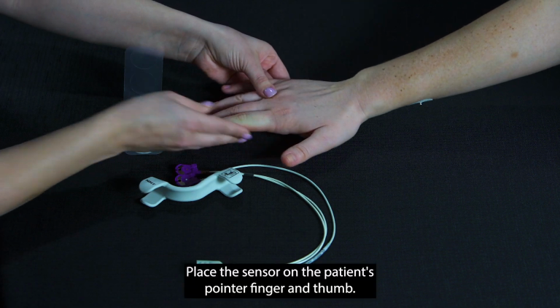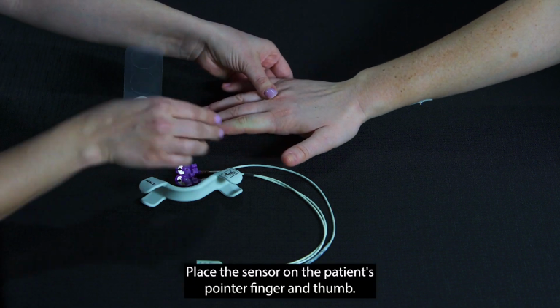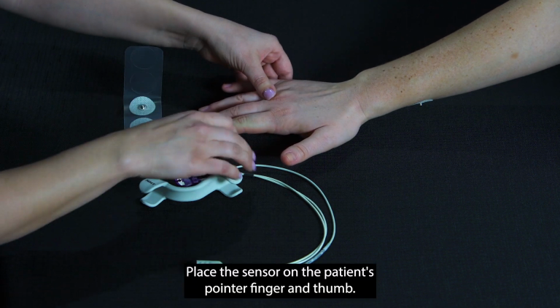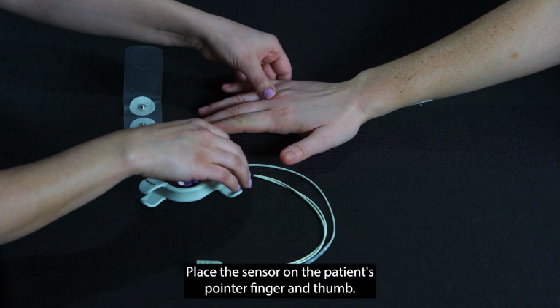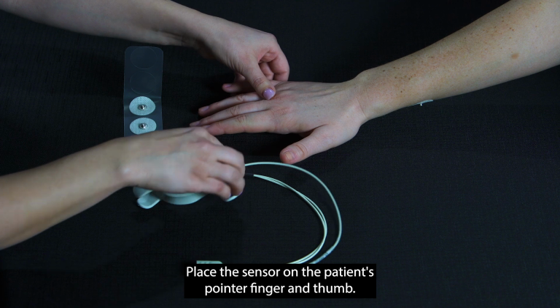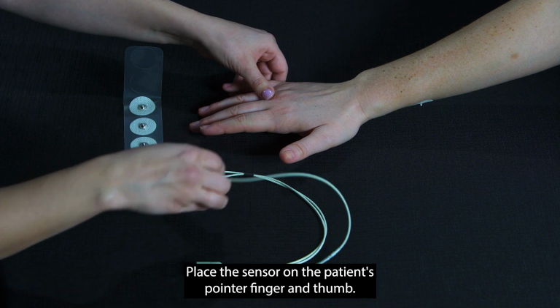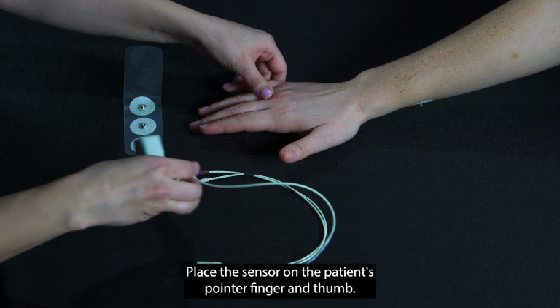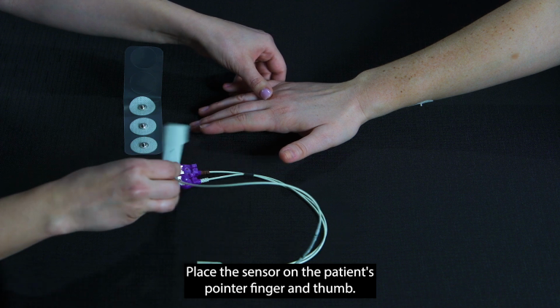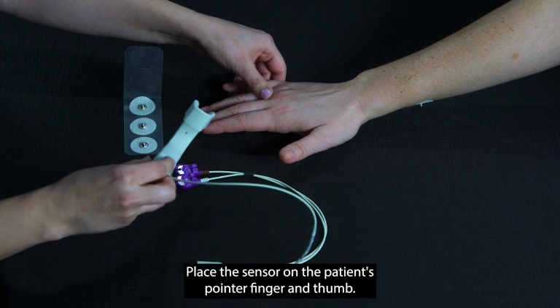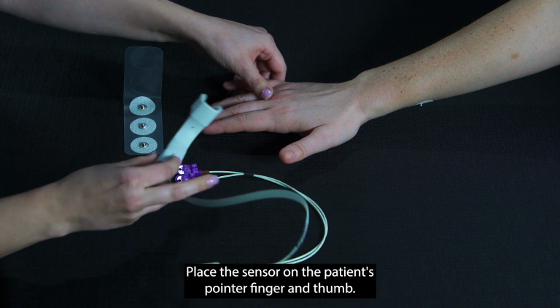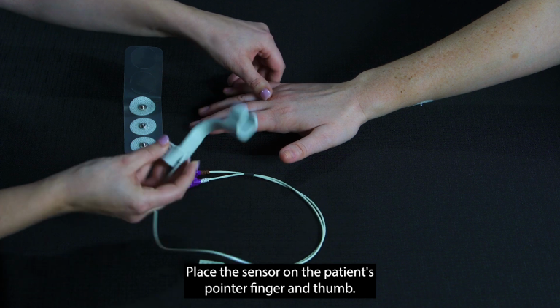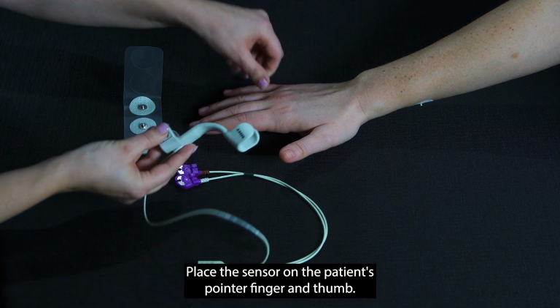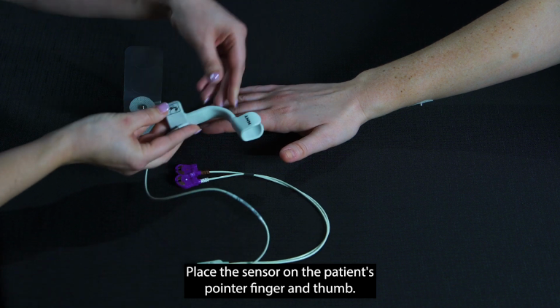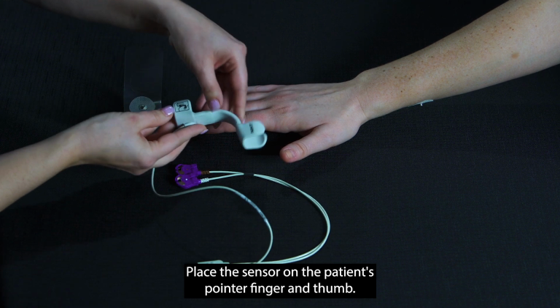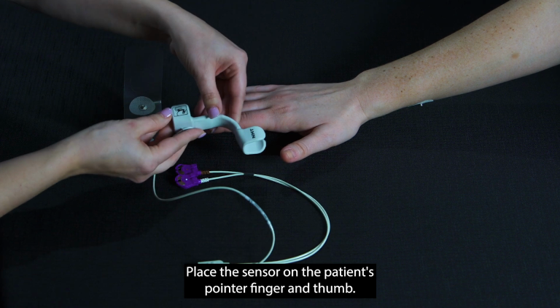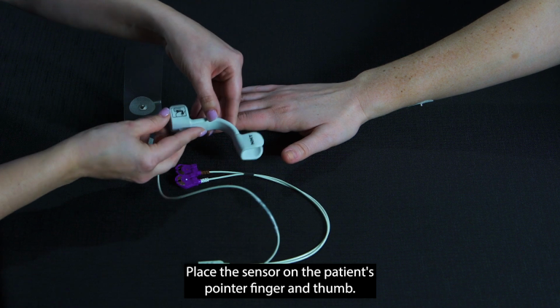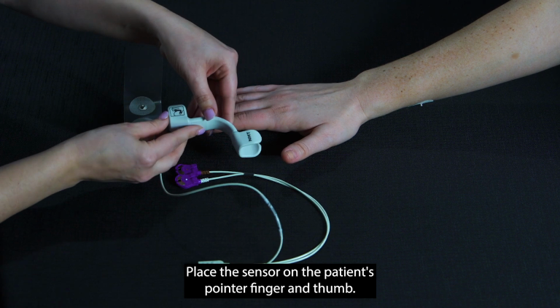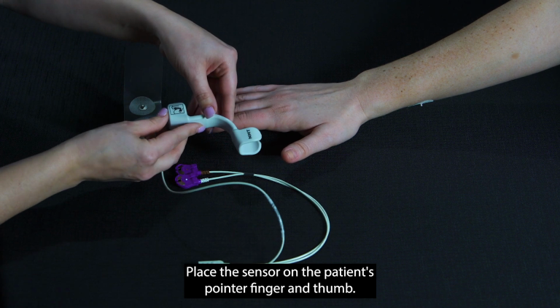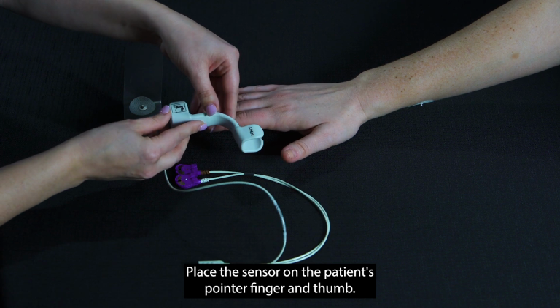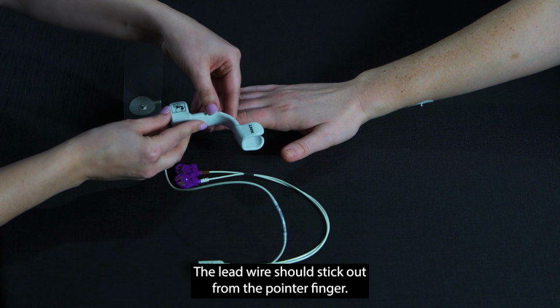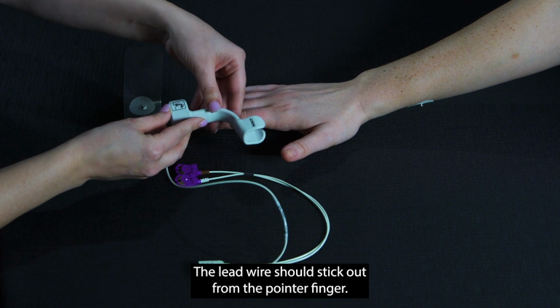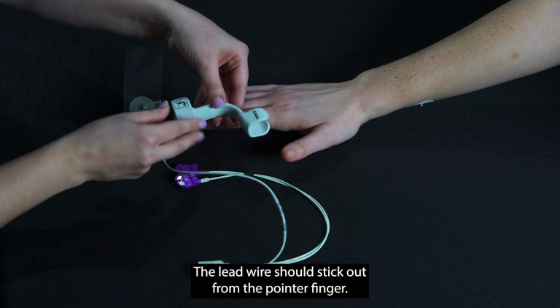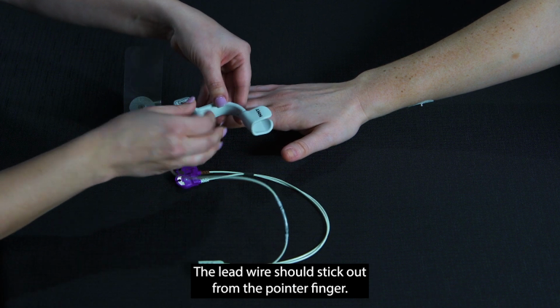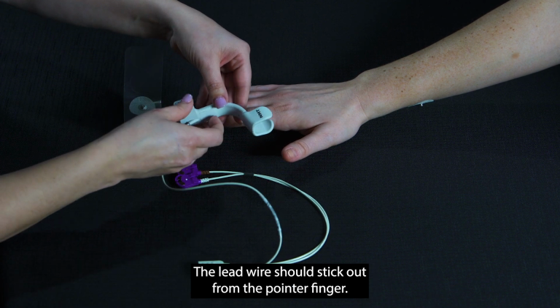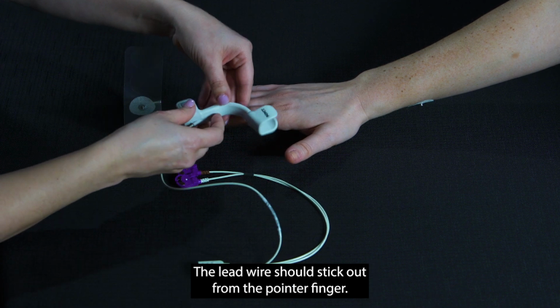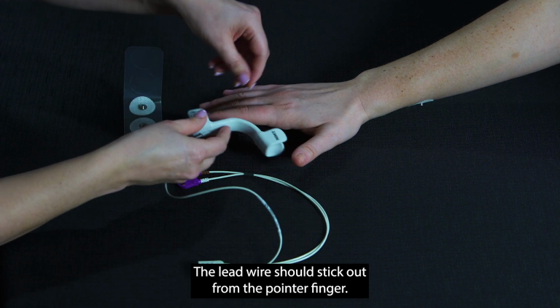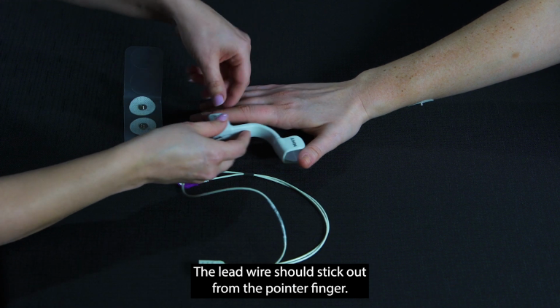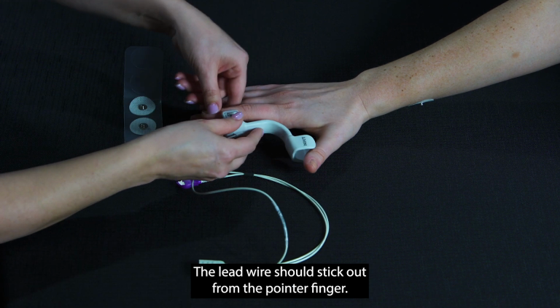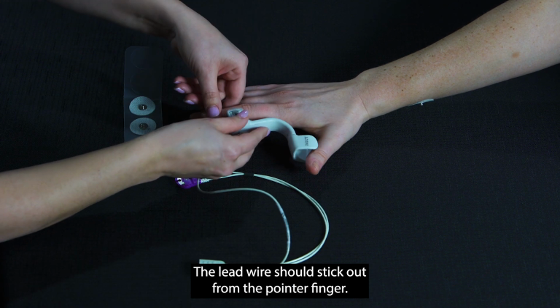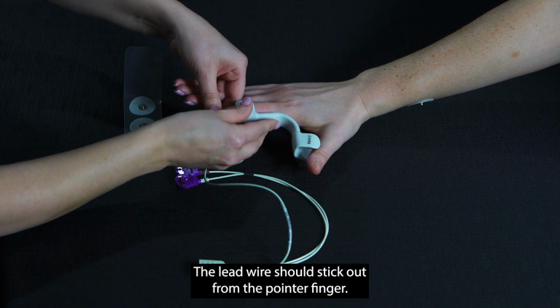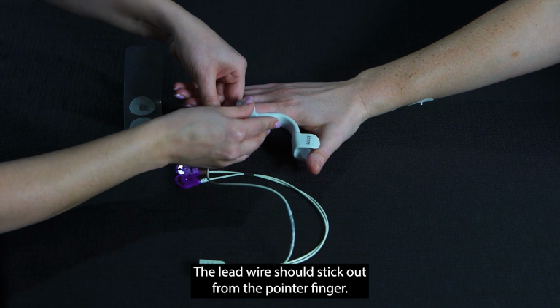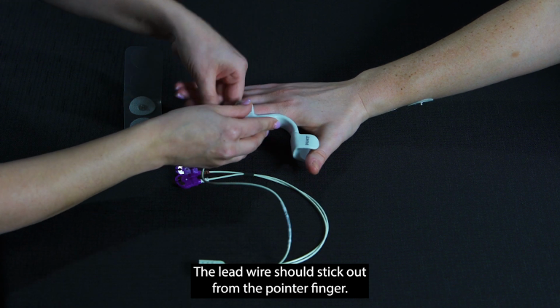Place the sensor on the patient's pointer finger and thumb. The lead wire should stick out from the pointer finger.